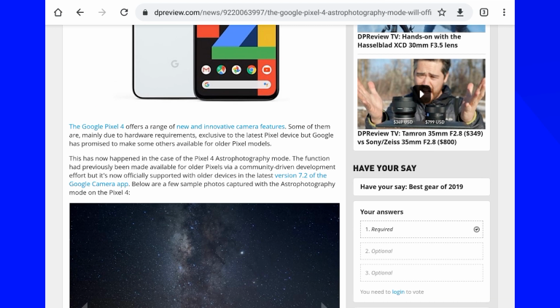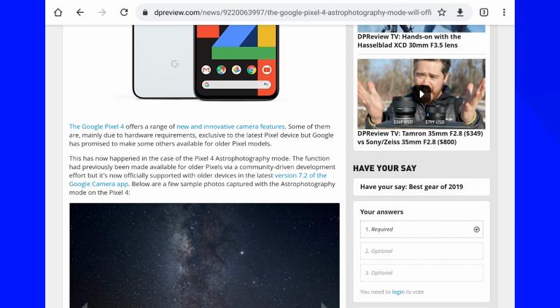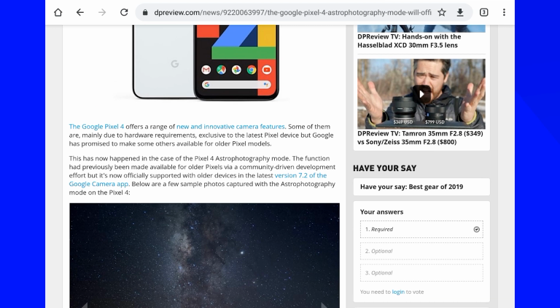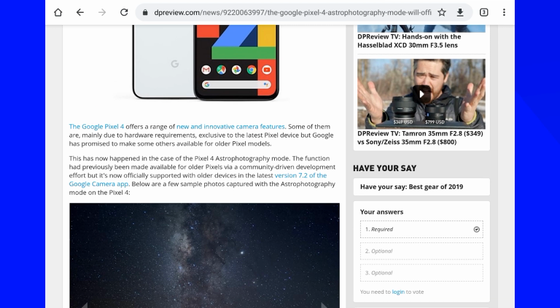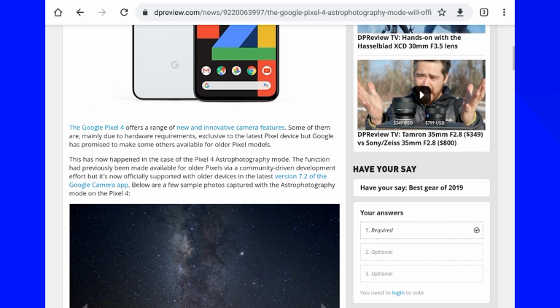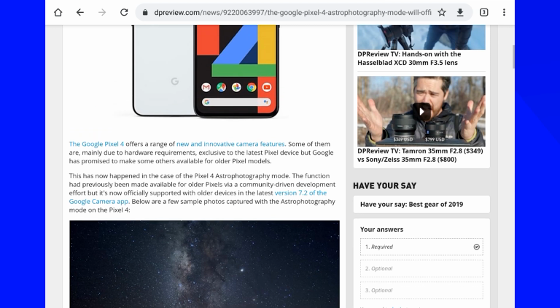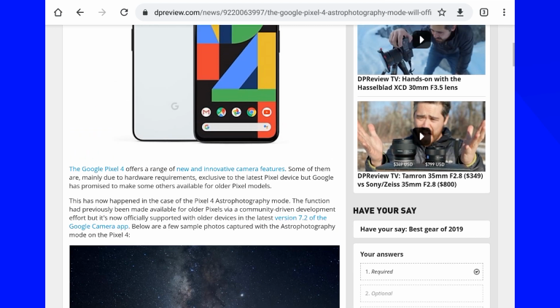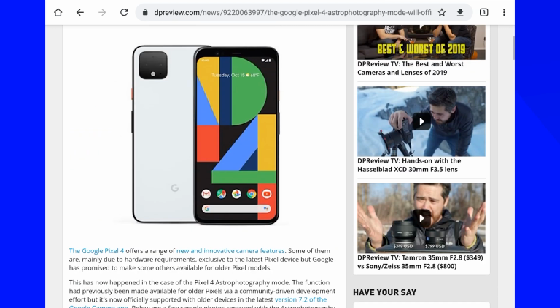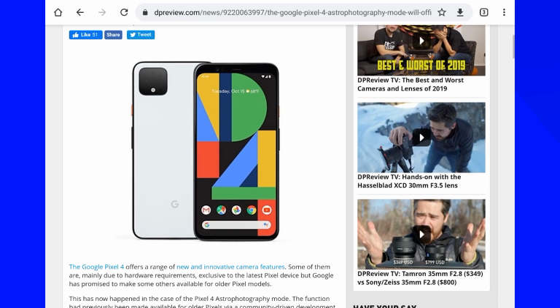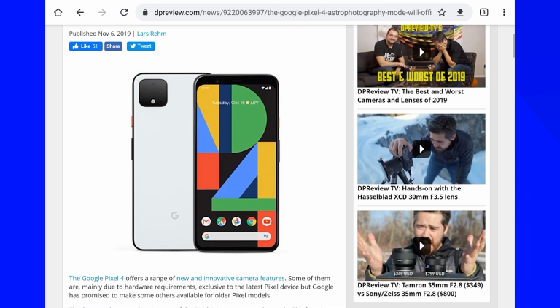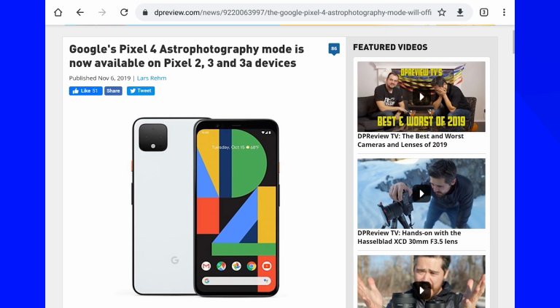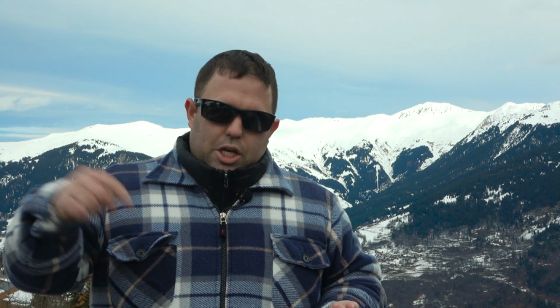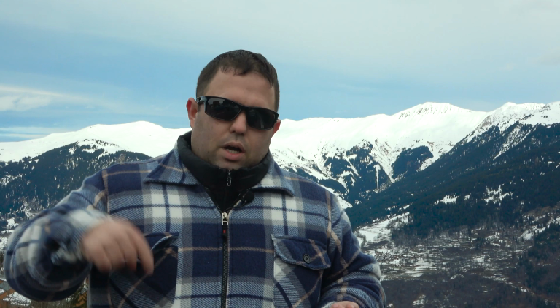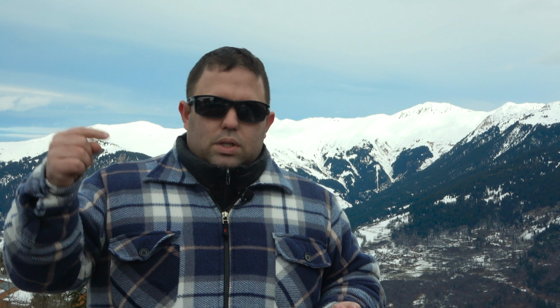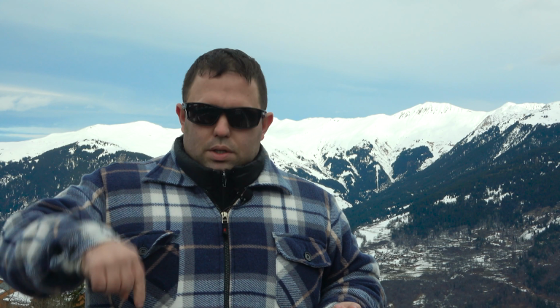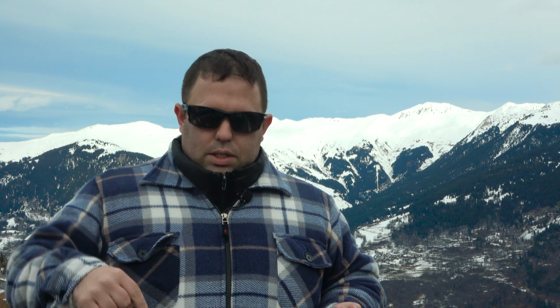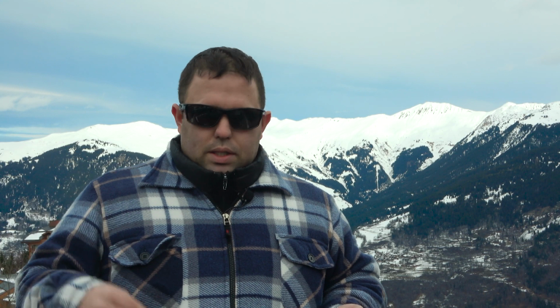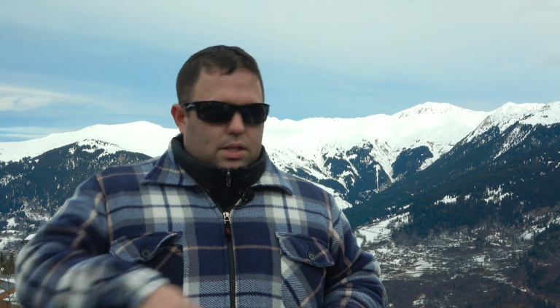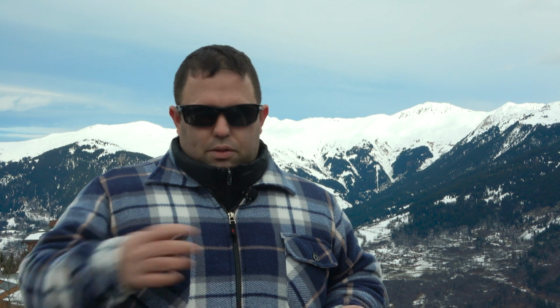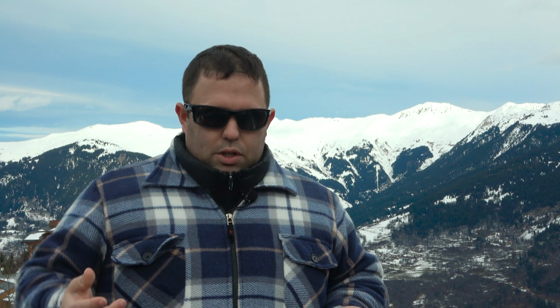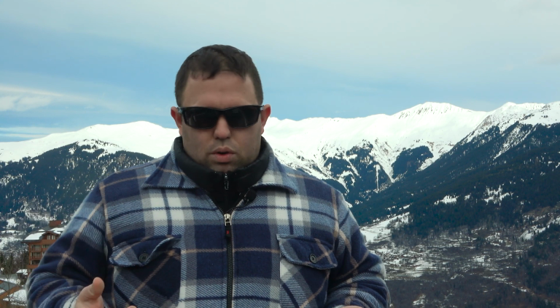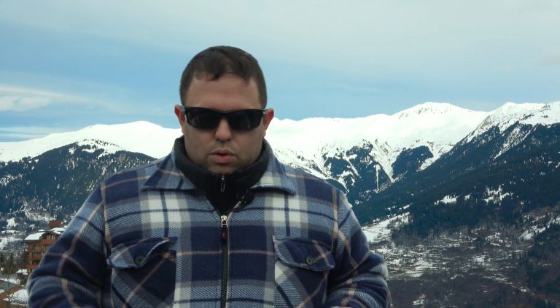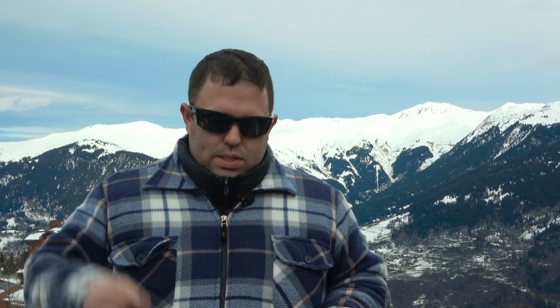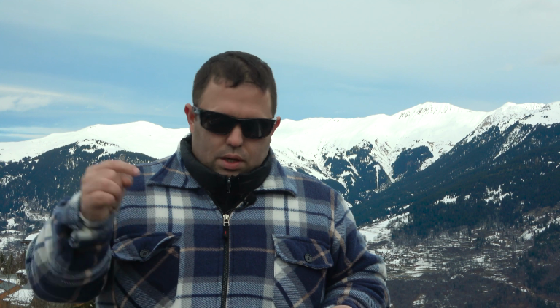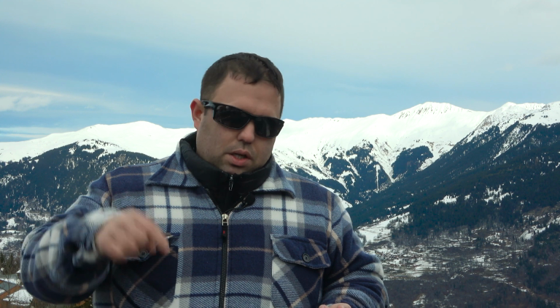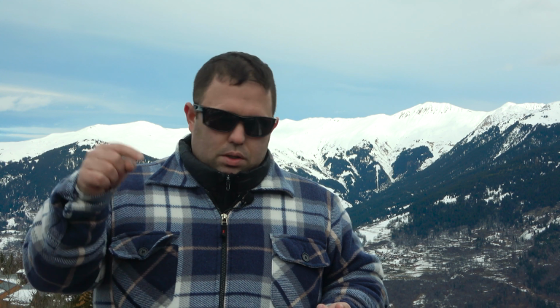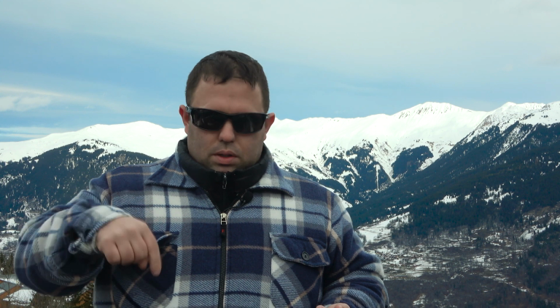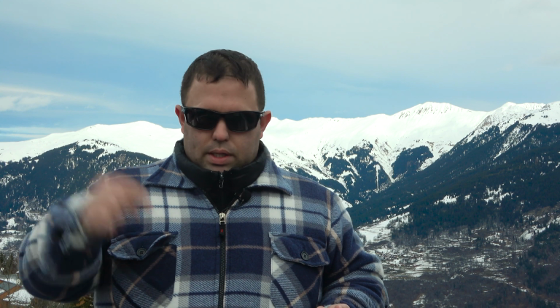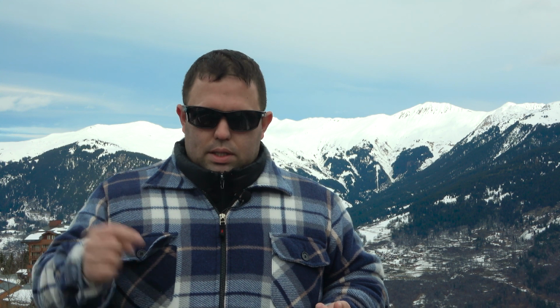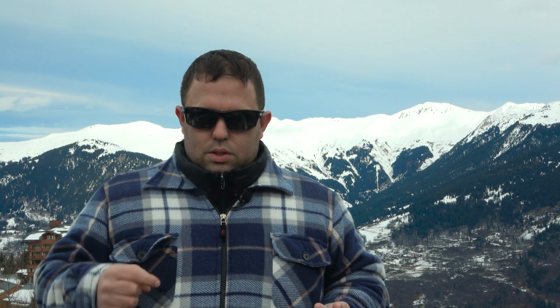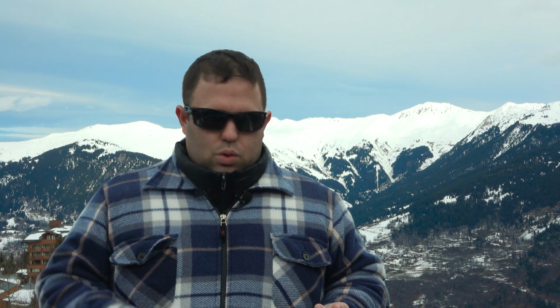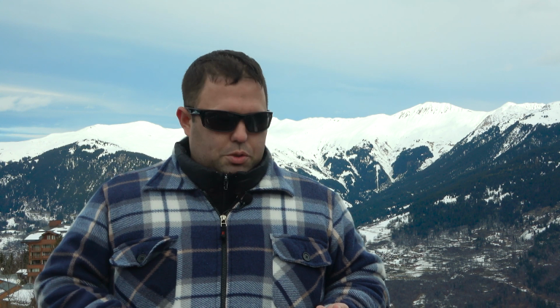Well done DP Review for the lovely pictures they made with this phone. Check out the article — it's not a video review, it's an article — link is in the description.